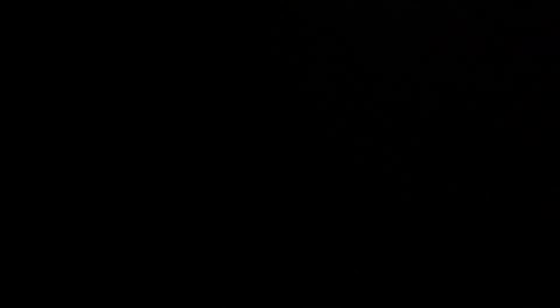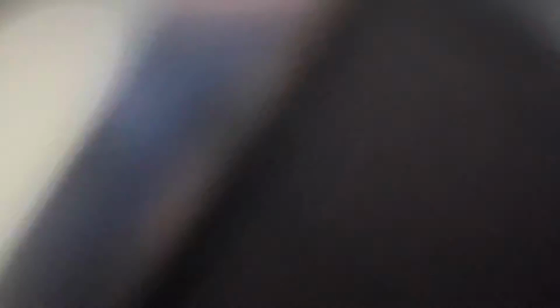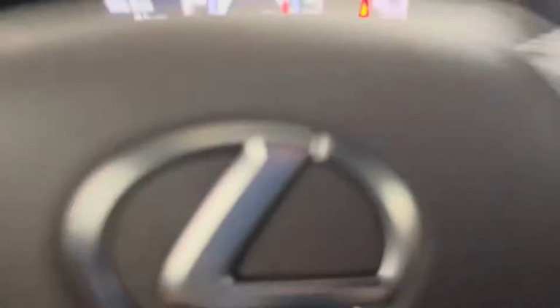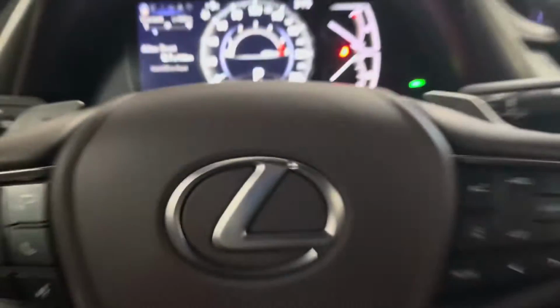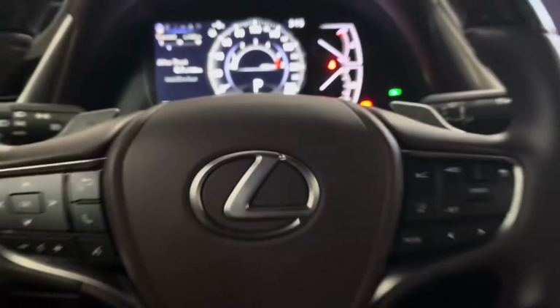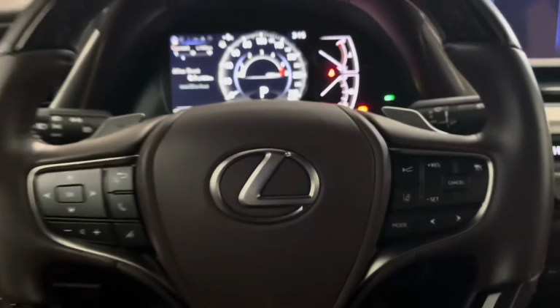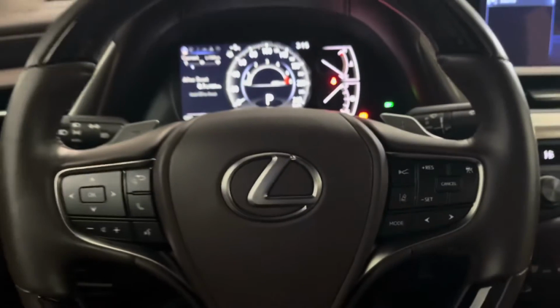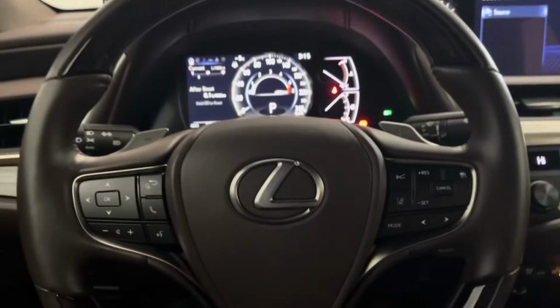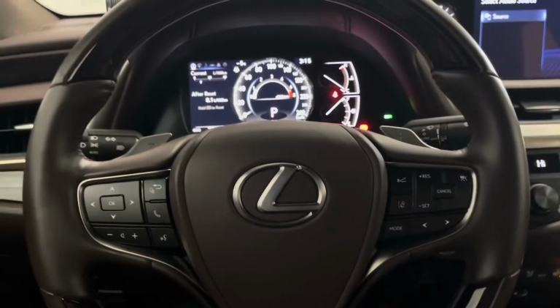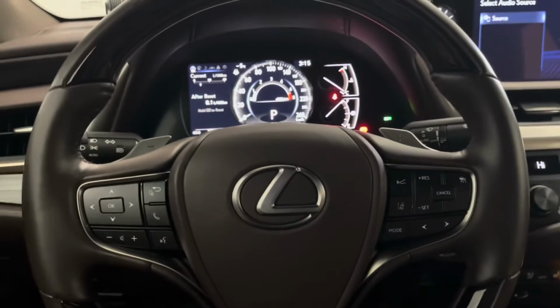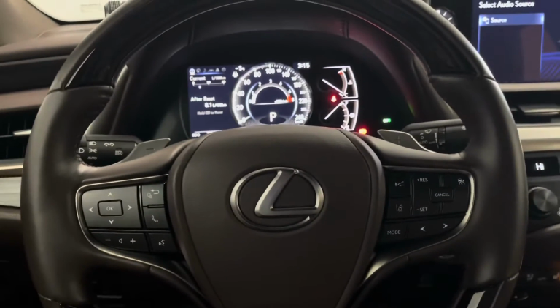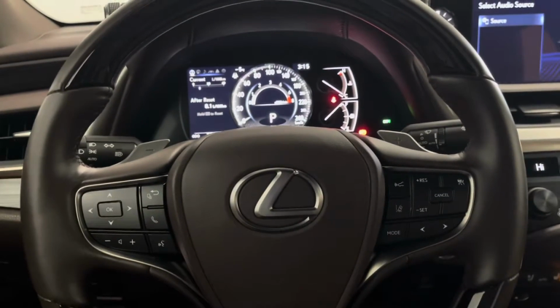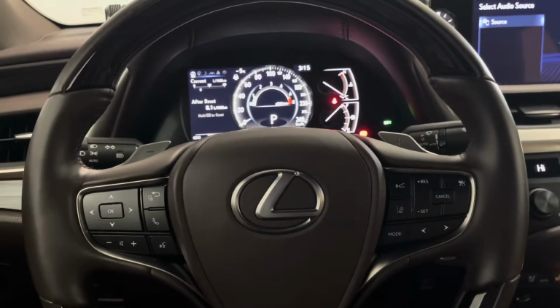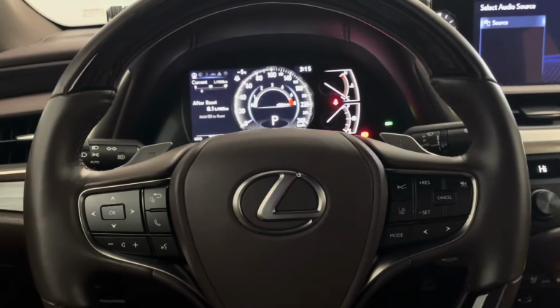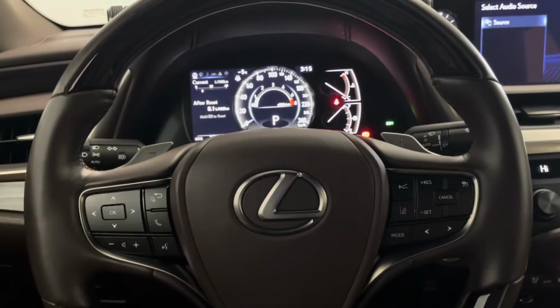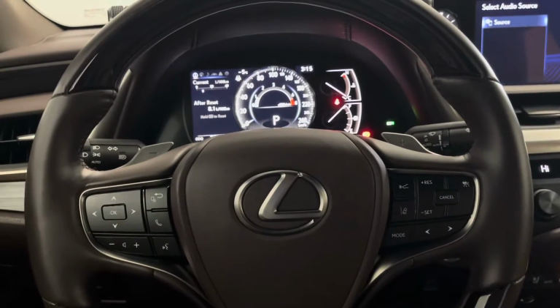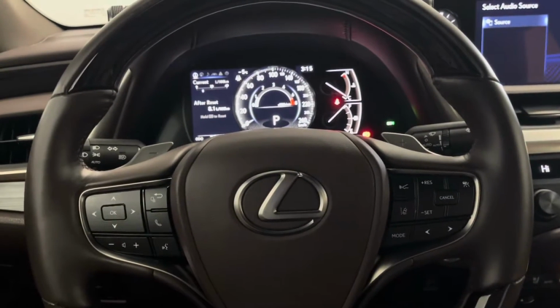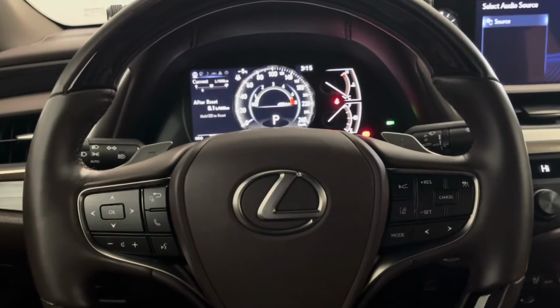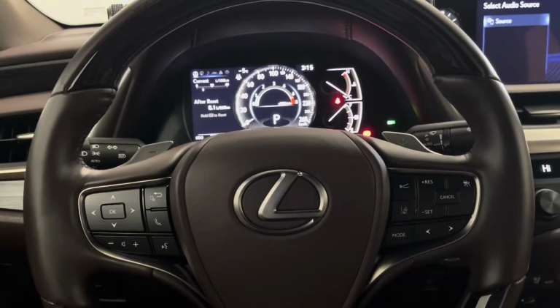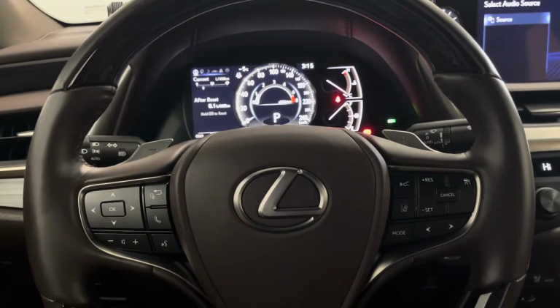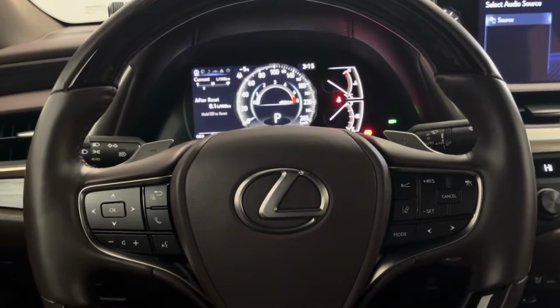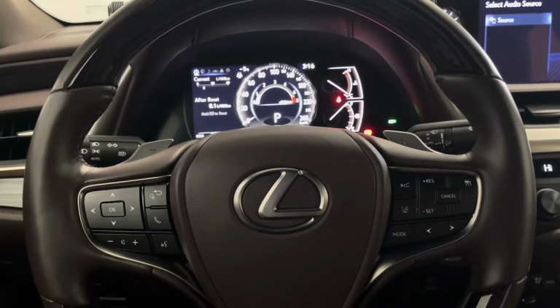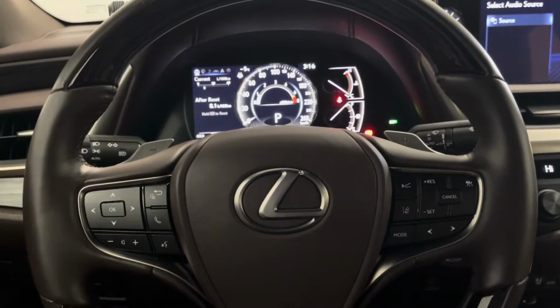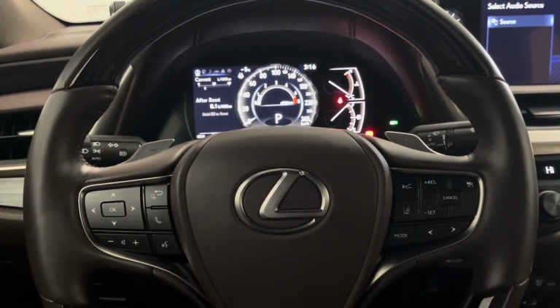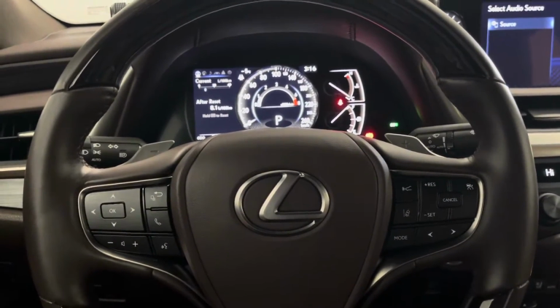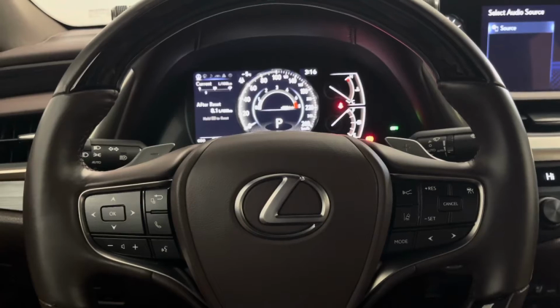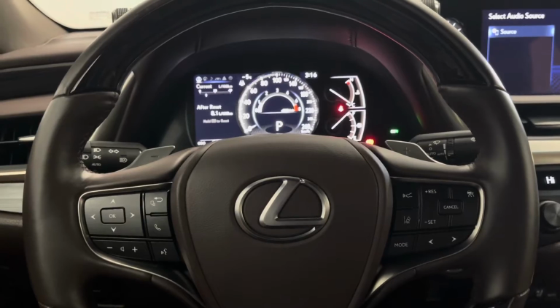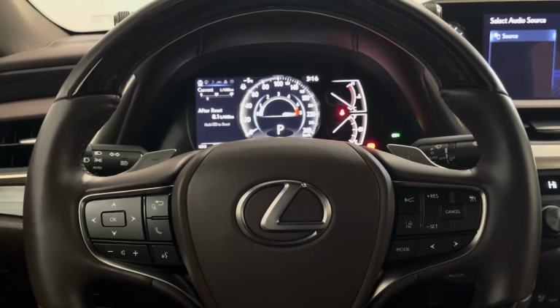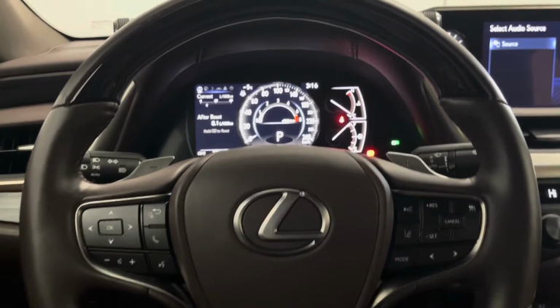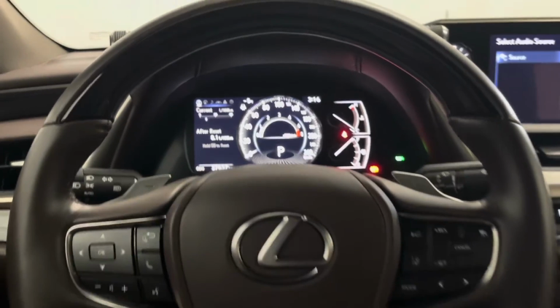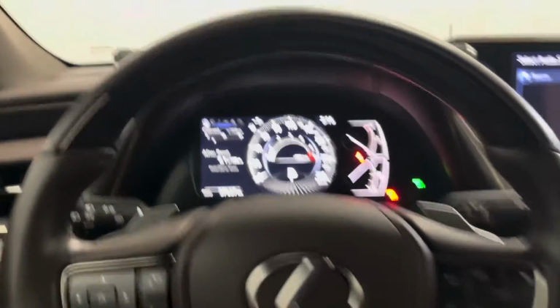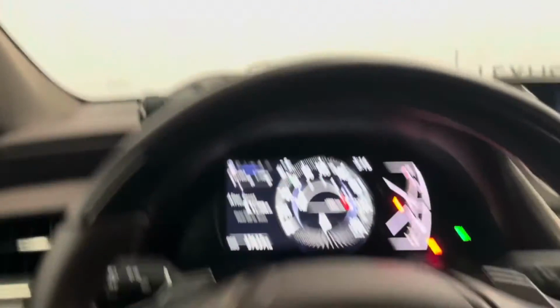You have a leather steering wheel with your paddle shifters, lane assist, audio controls, cruise controls, and others.